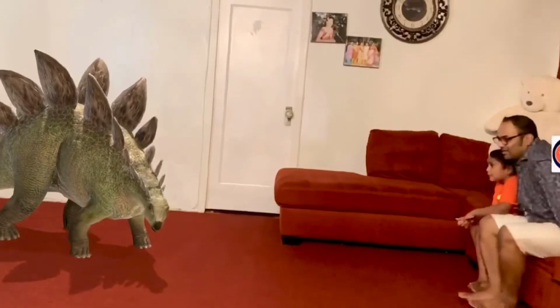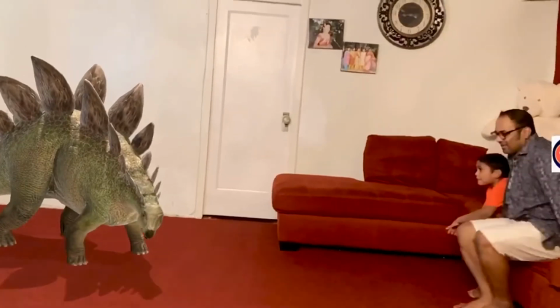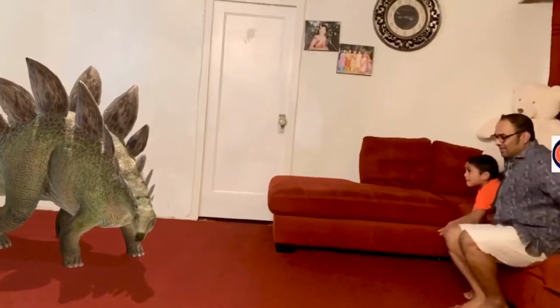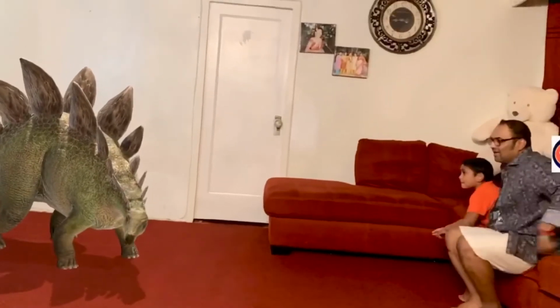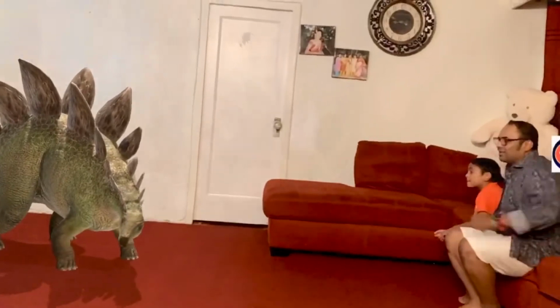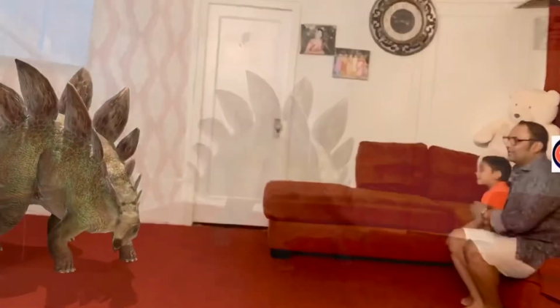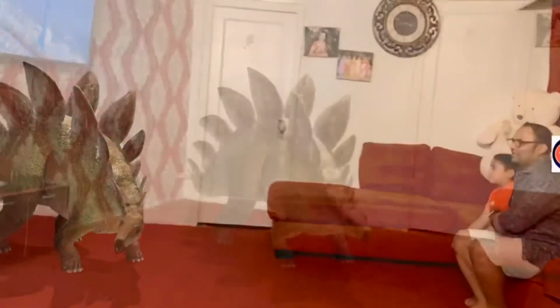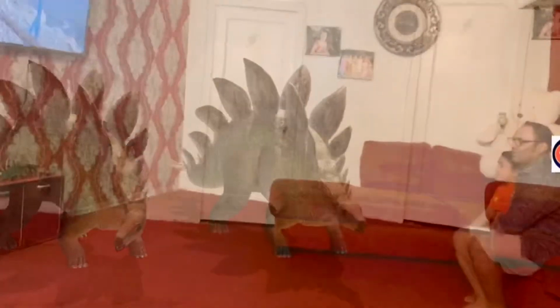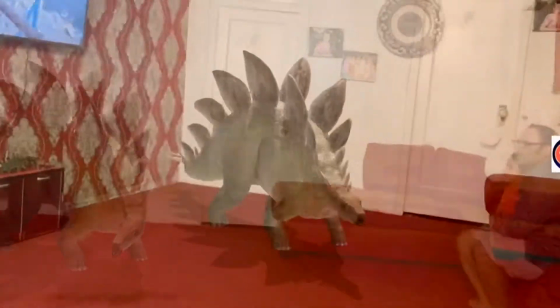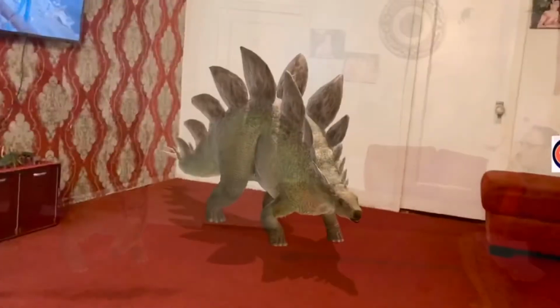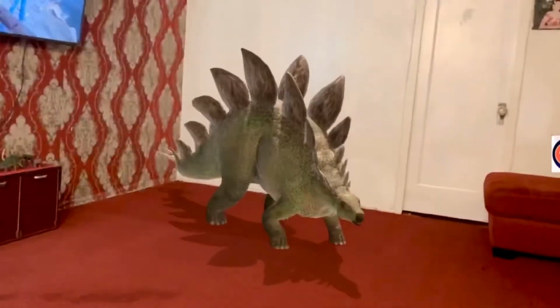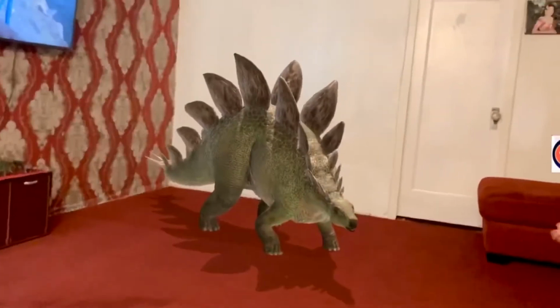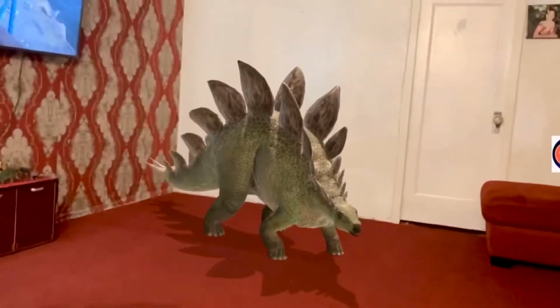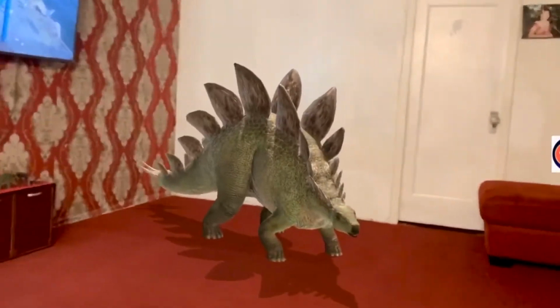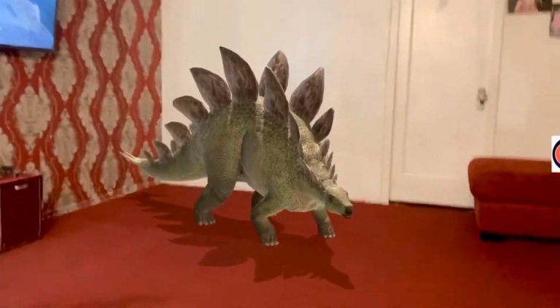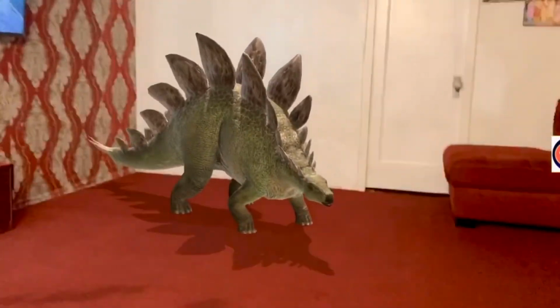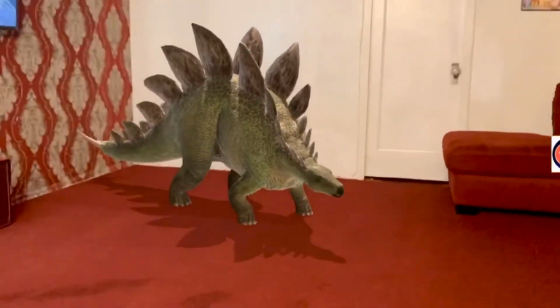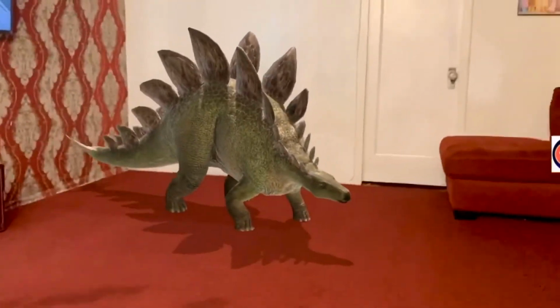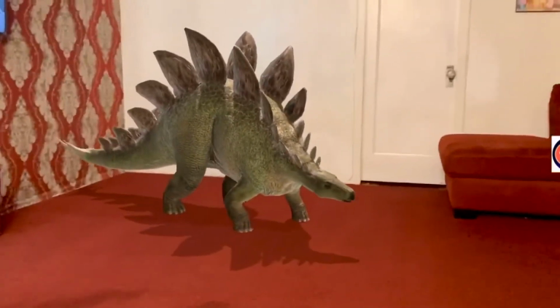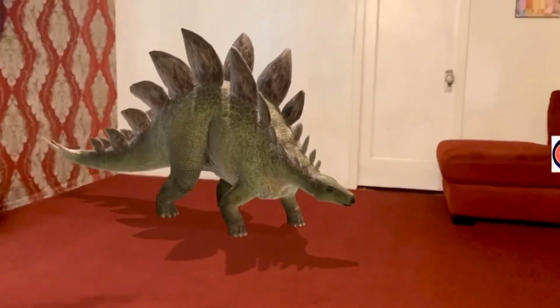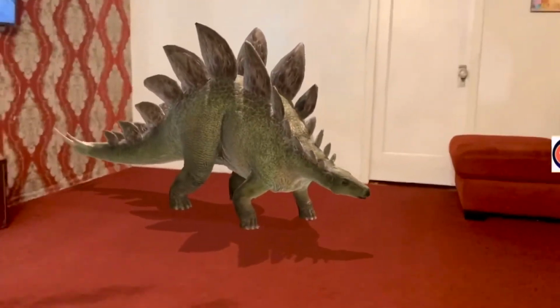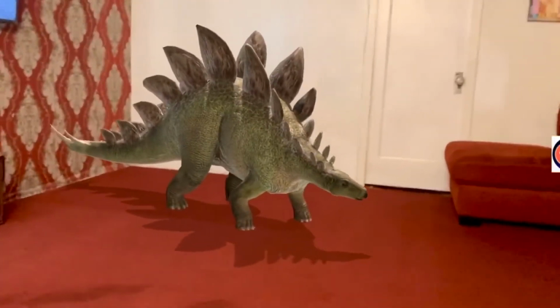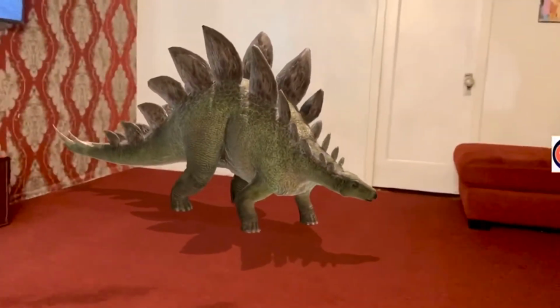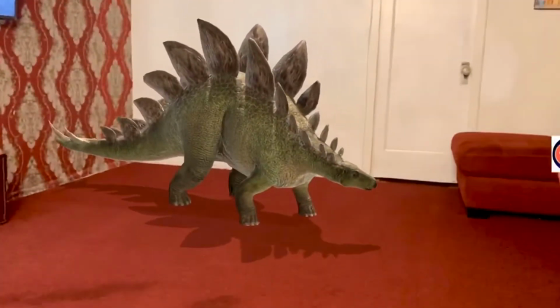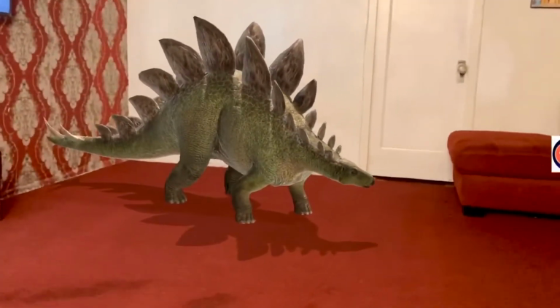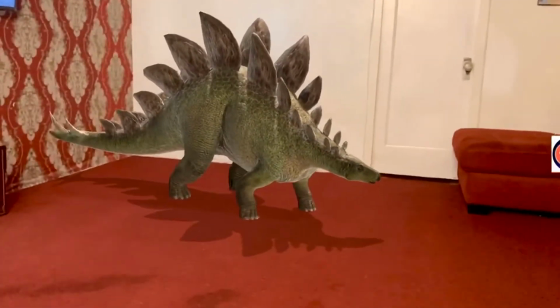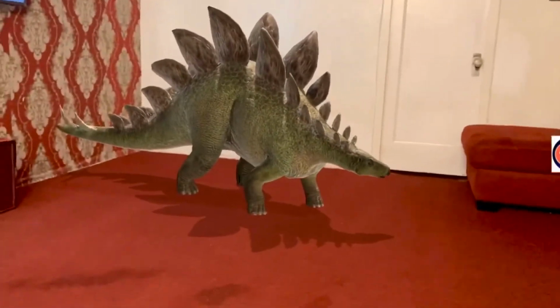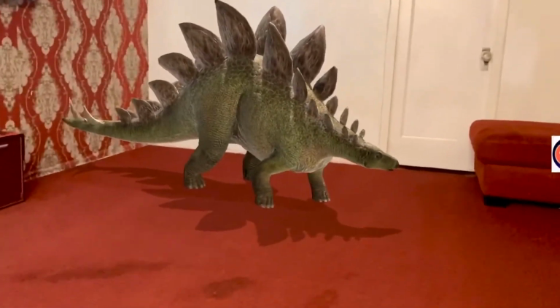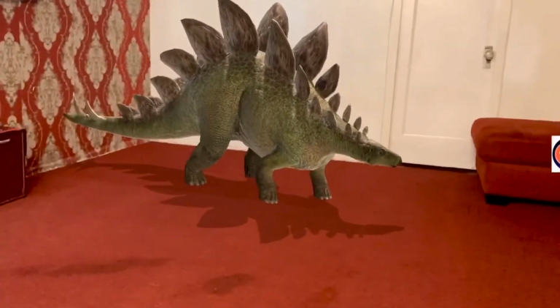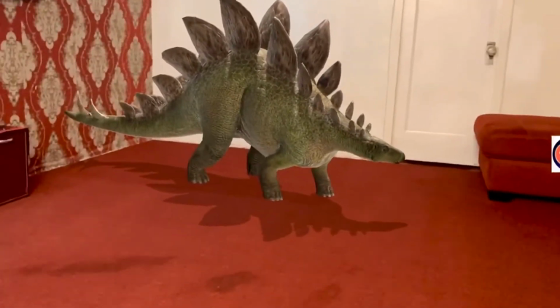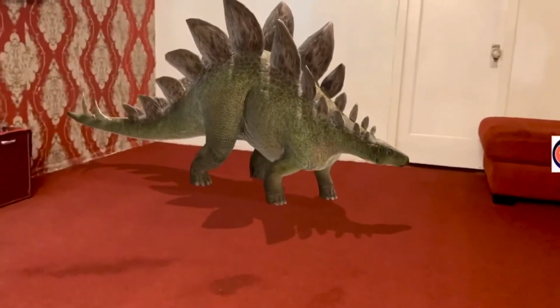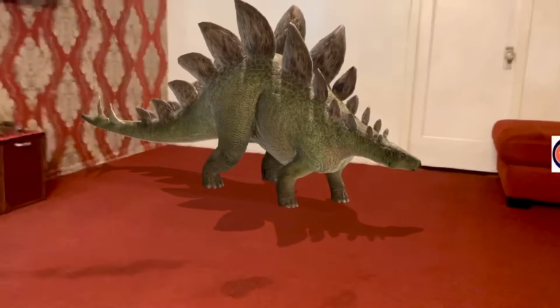We love it. We love playing football with the dinosaurs. With dinosaurs.